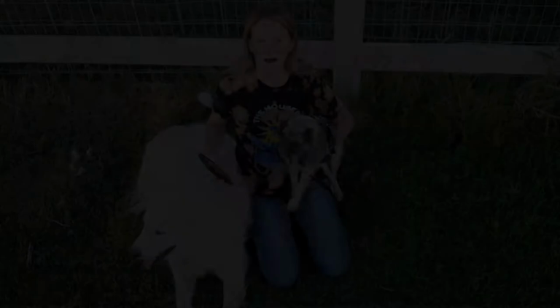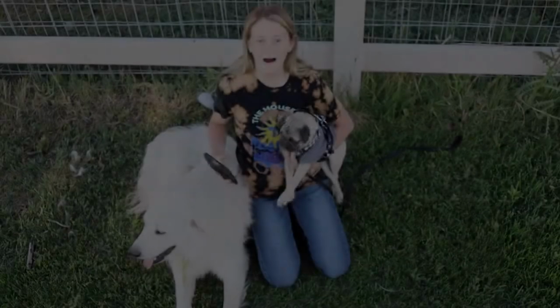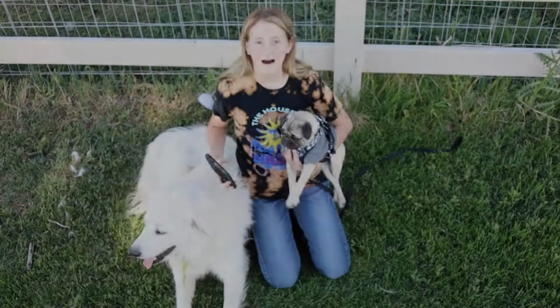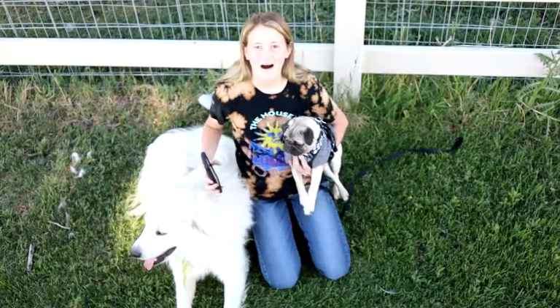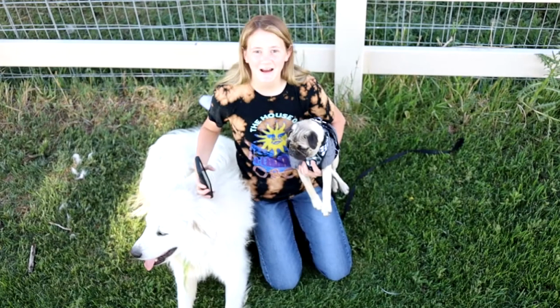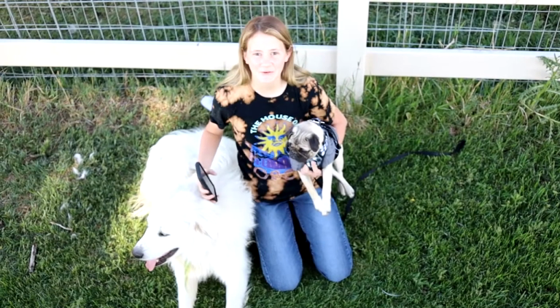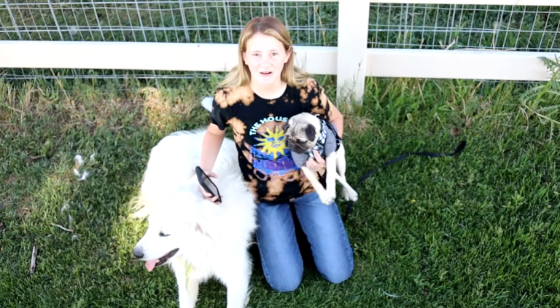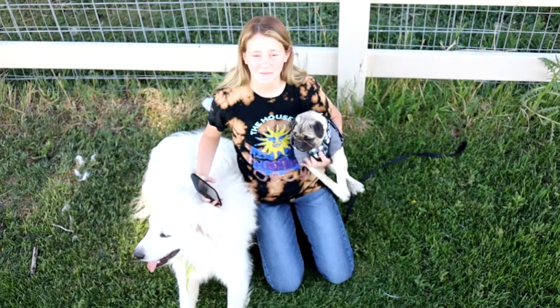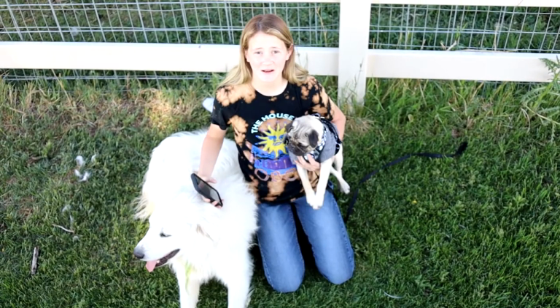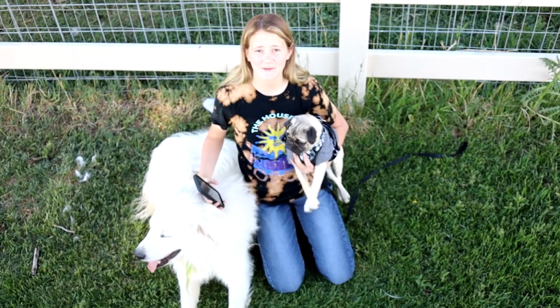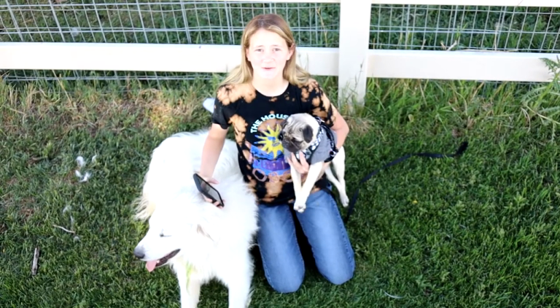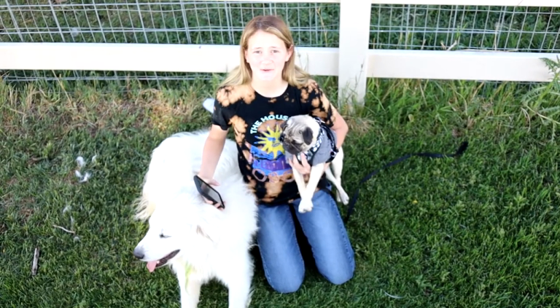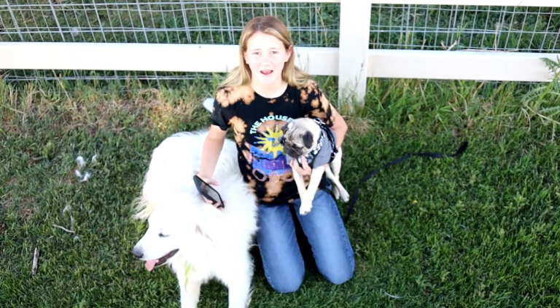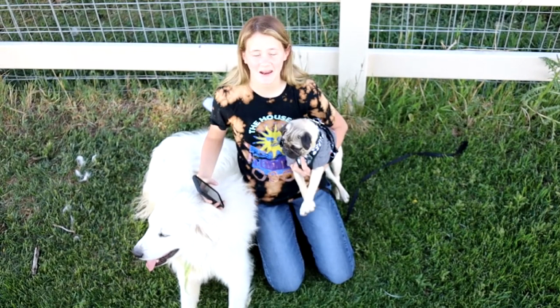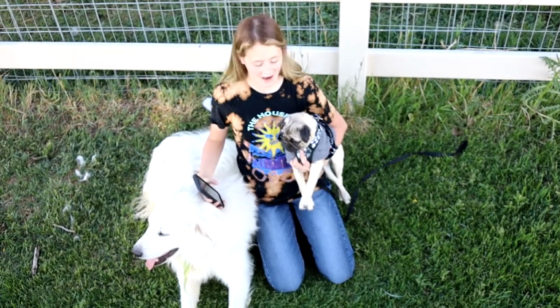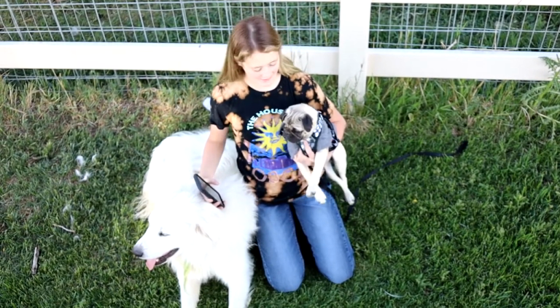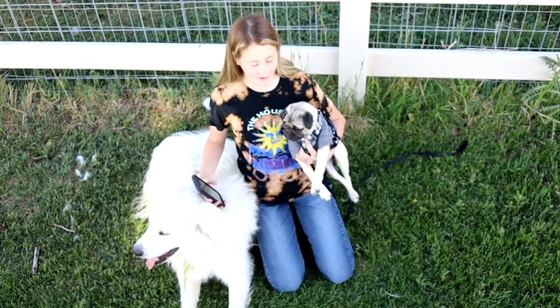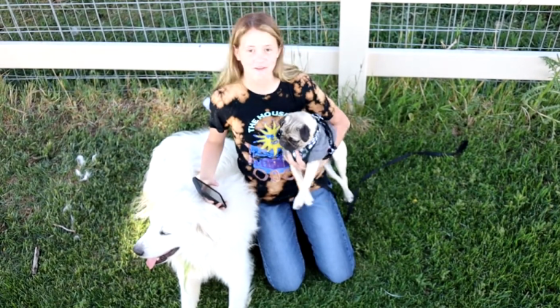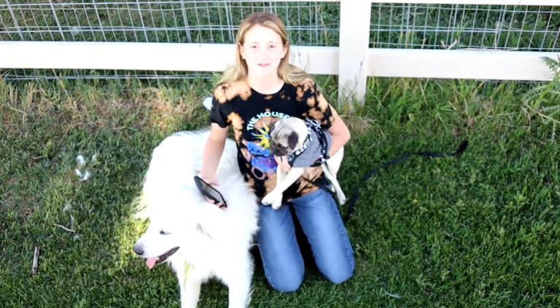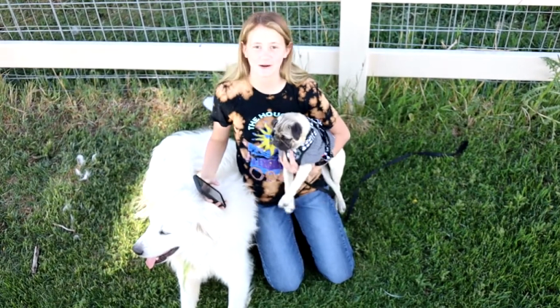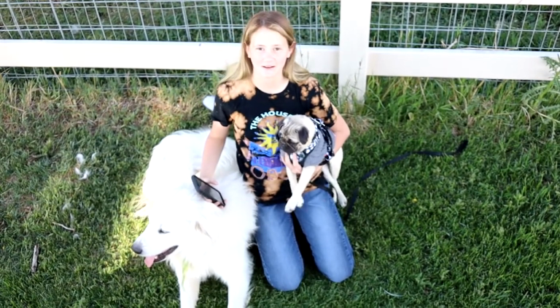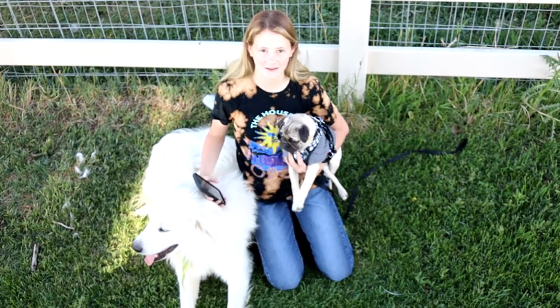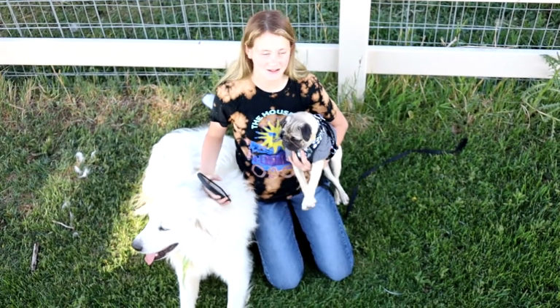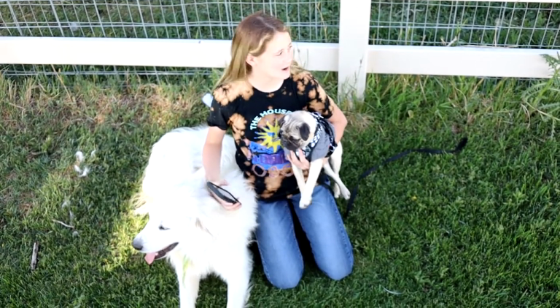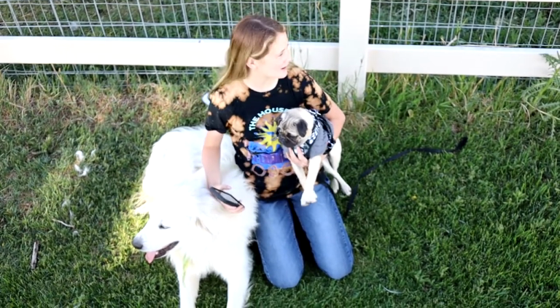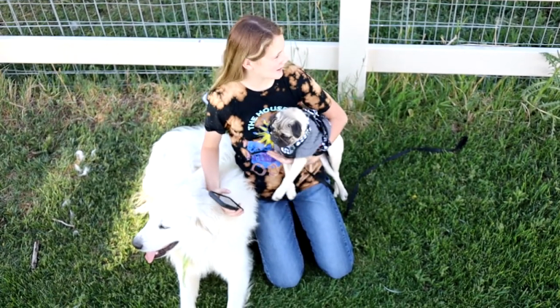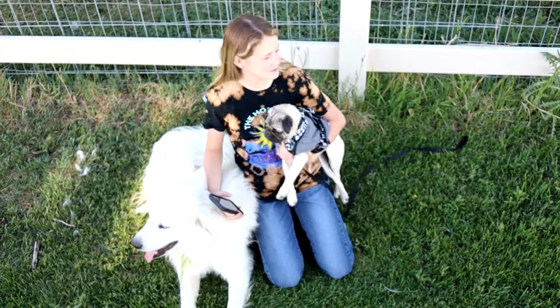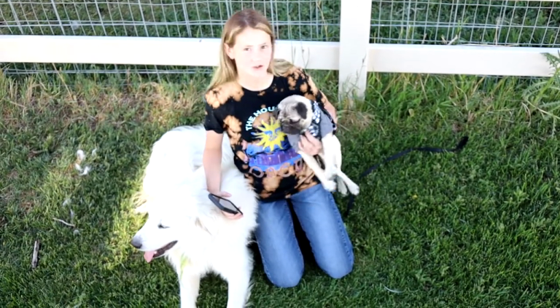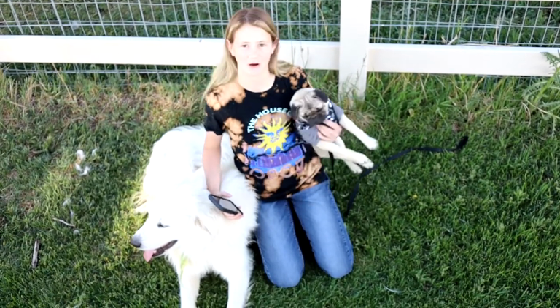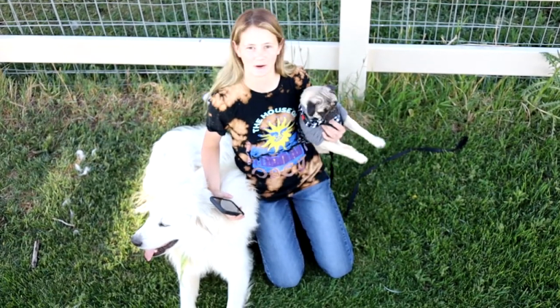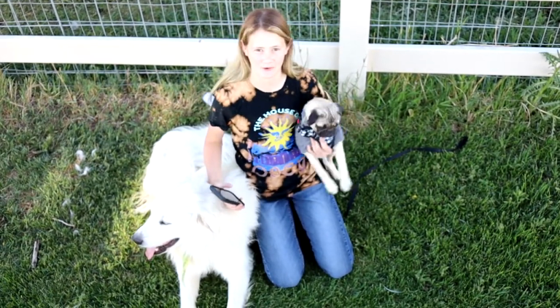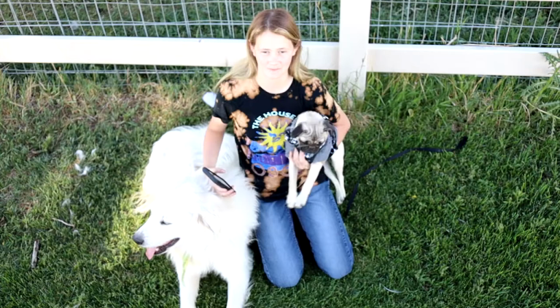Hi everybody, my name is Ruby and I'm here with two of my dogs and I'll show you around my farm.